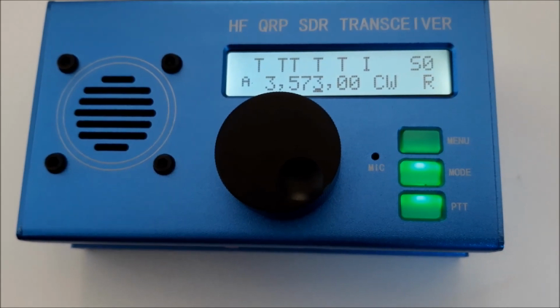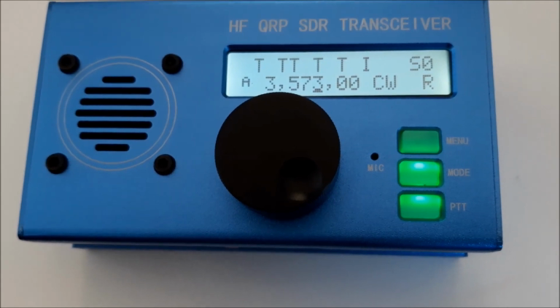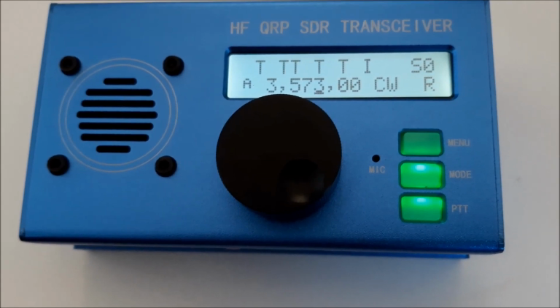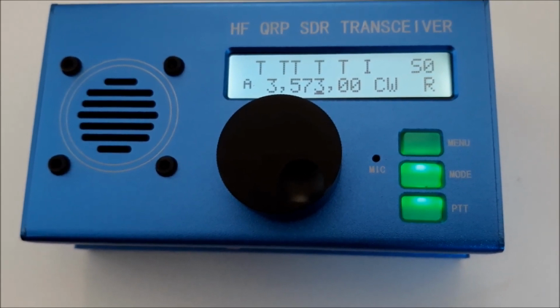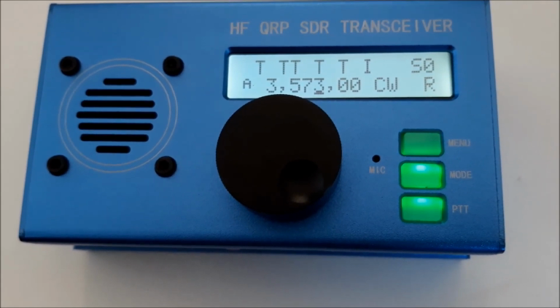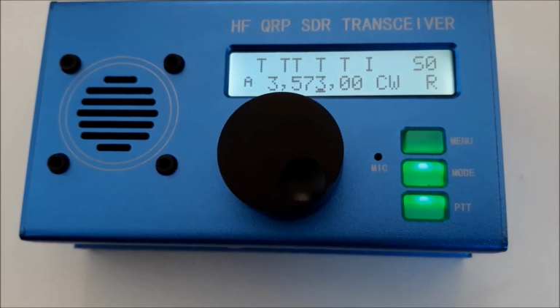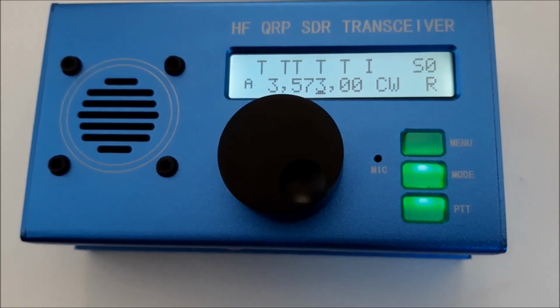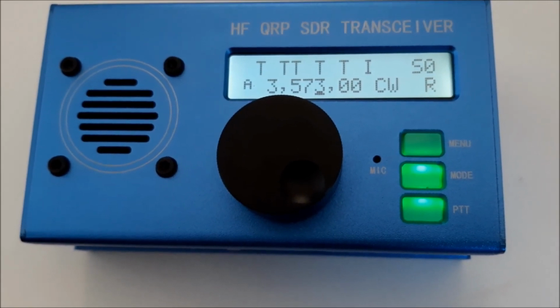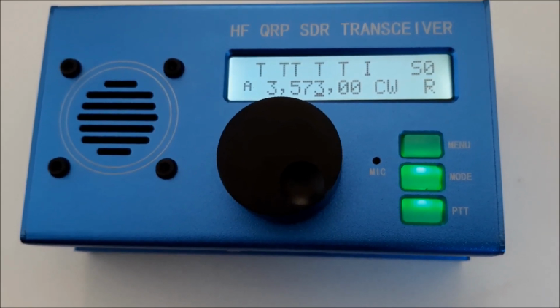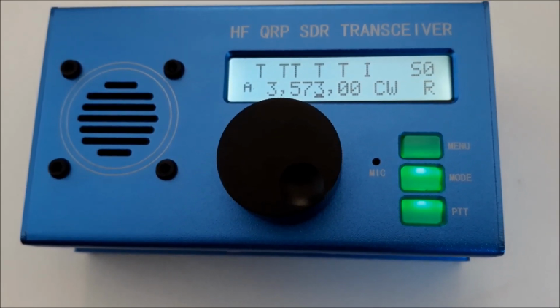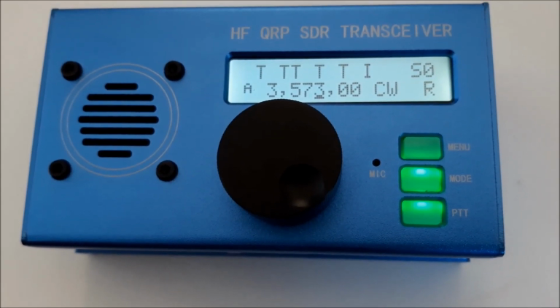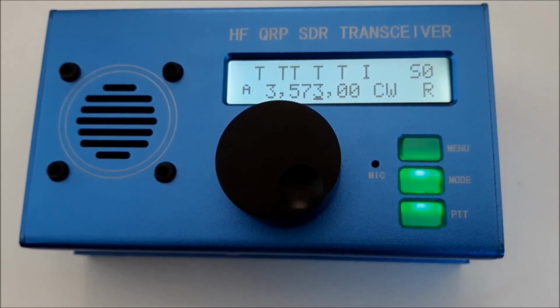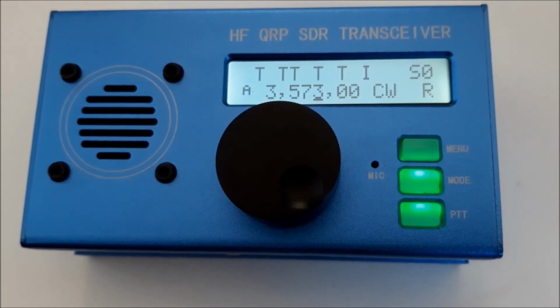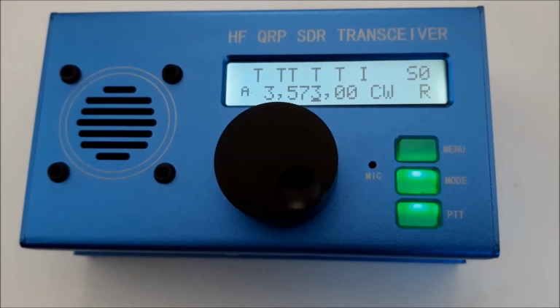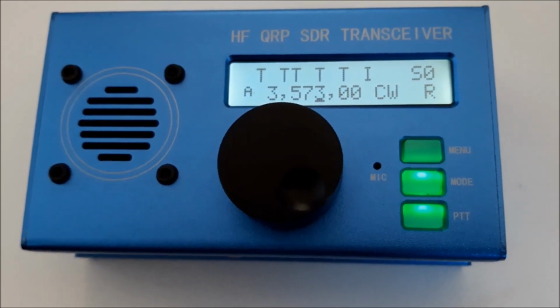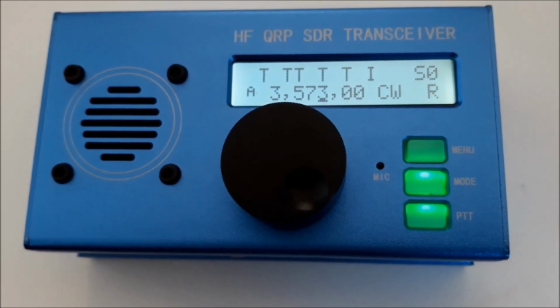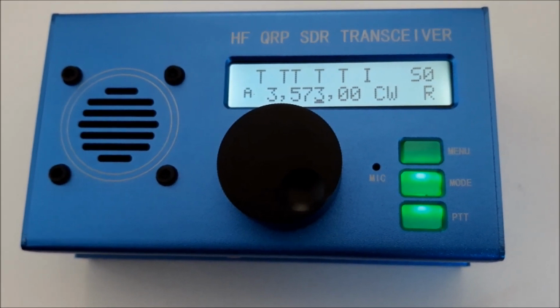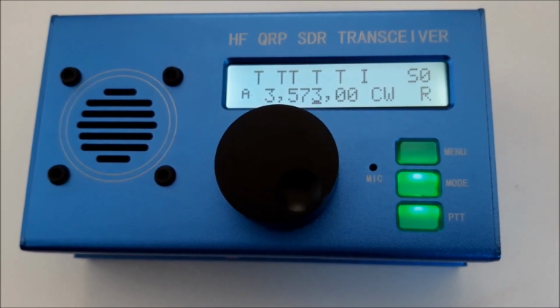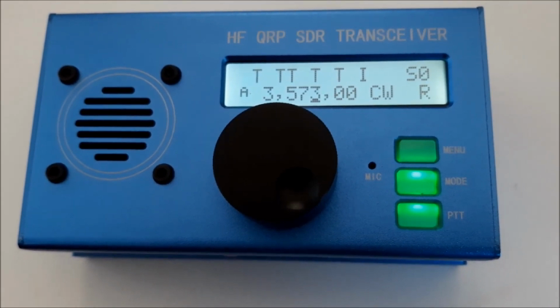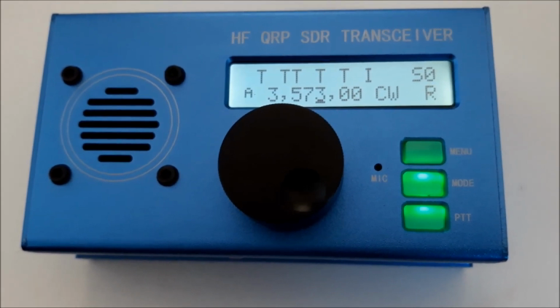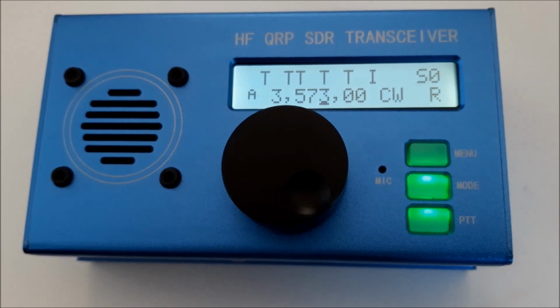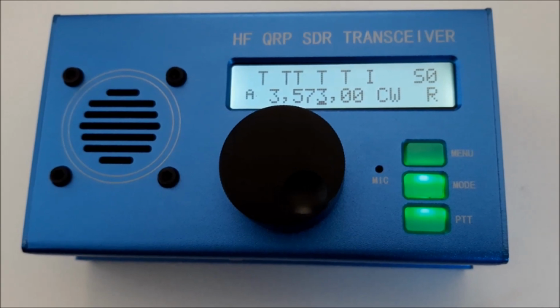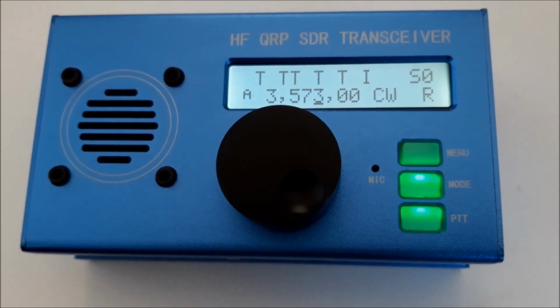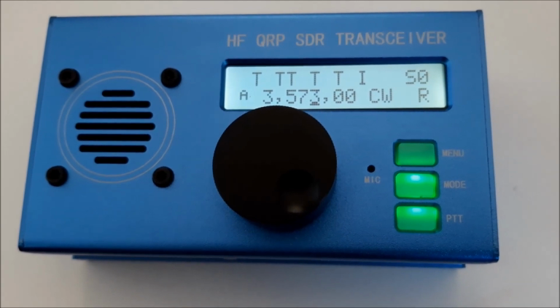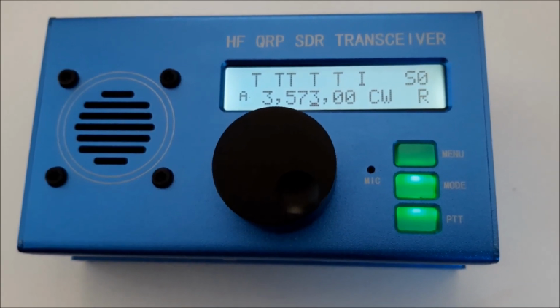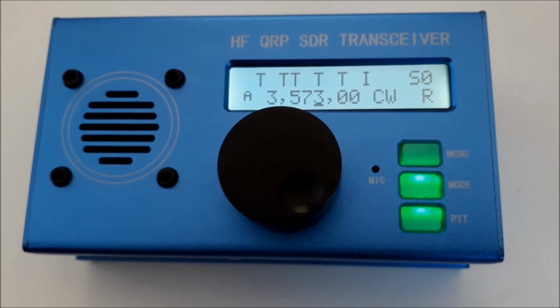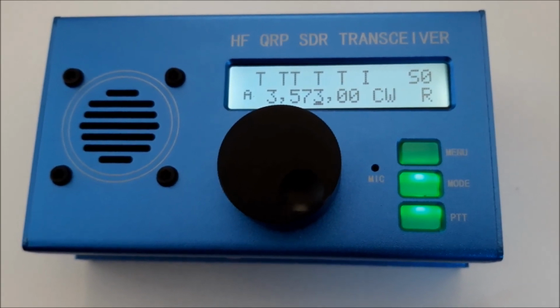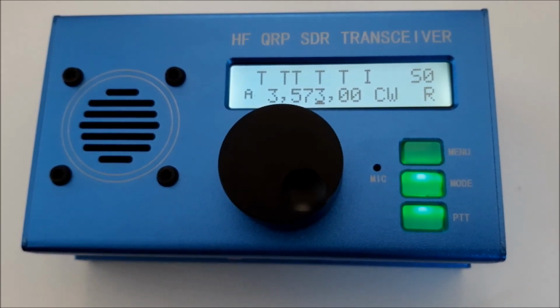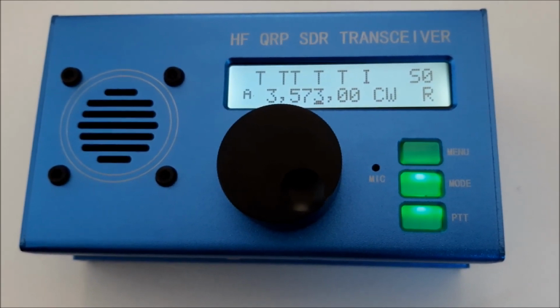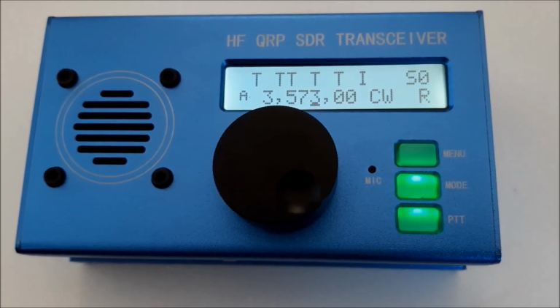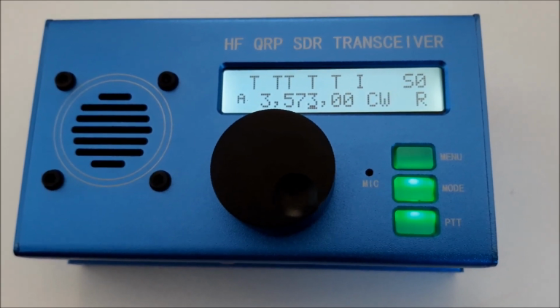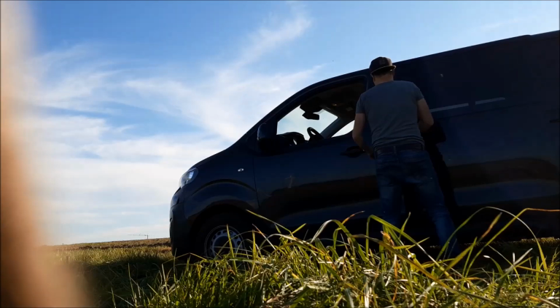Yes, that's all very, very nice — it's very intuitive. I think there are no problems to operate with this rig. Let's check it outside and make some contacts. Let's go!